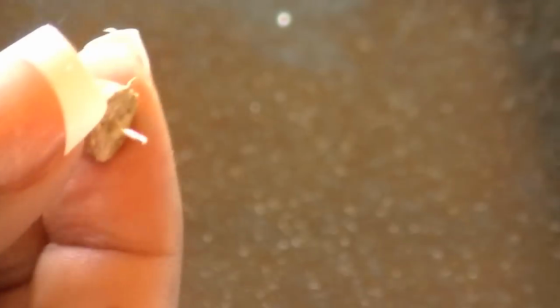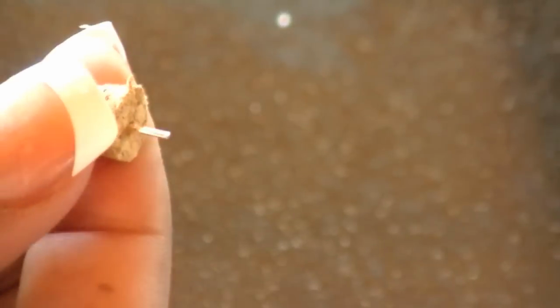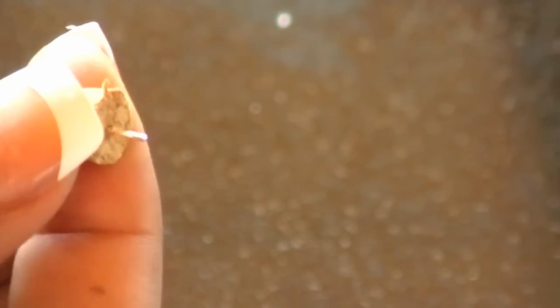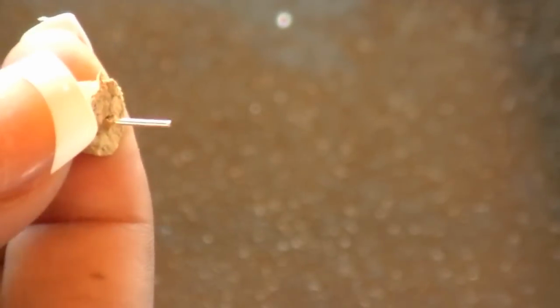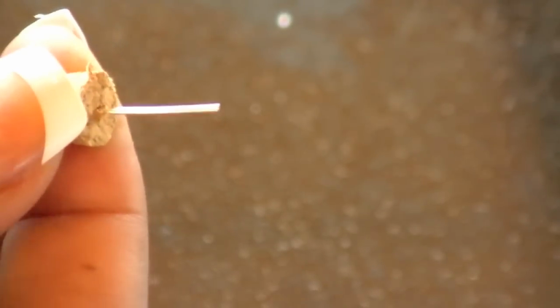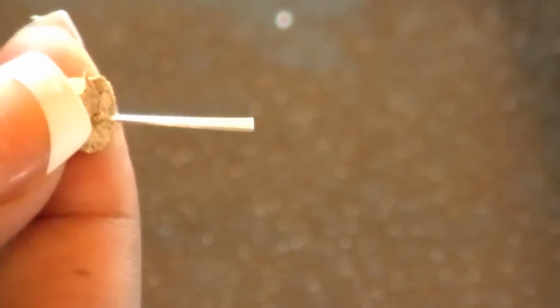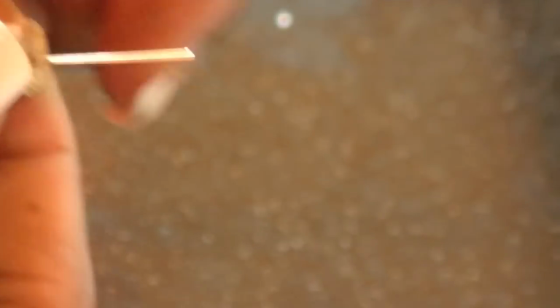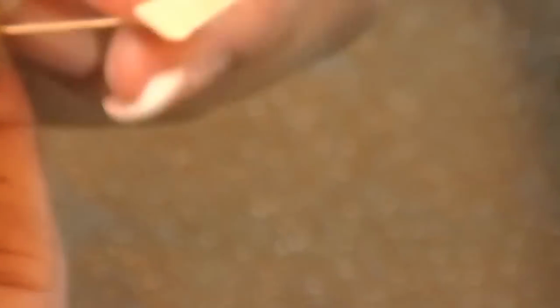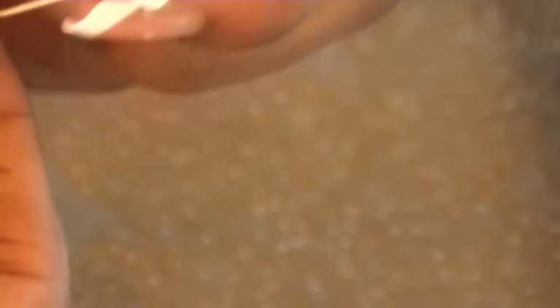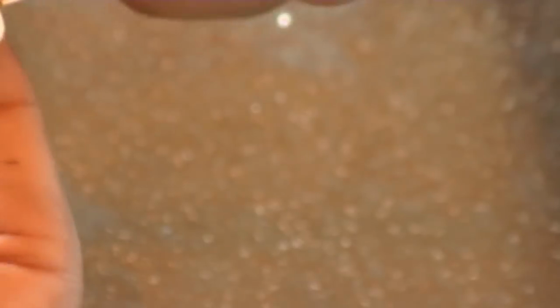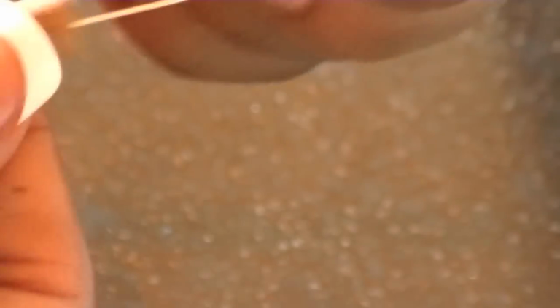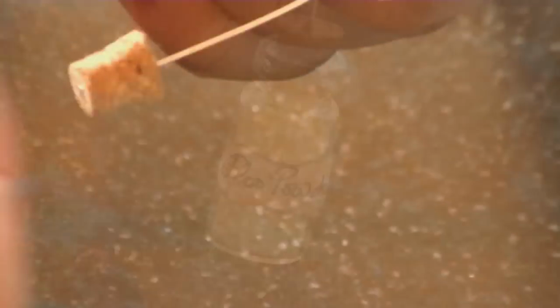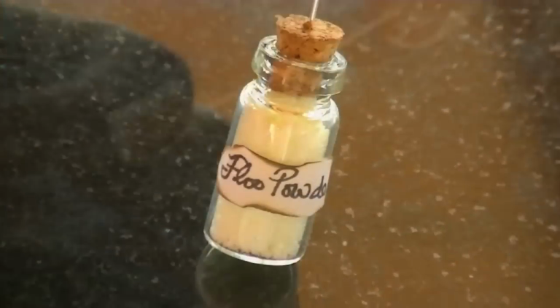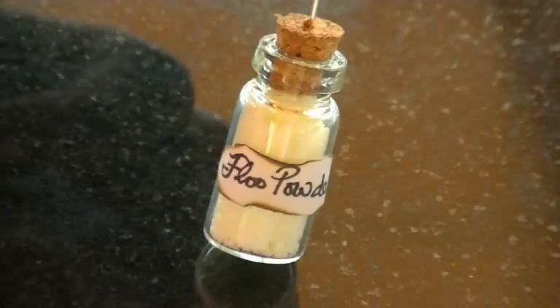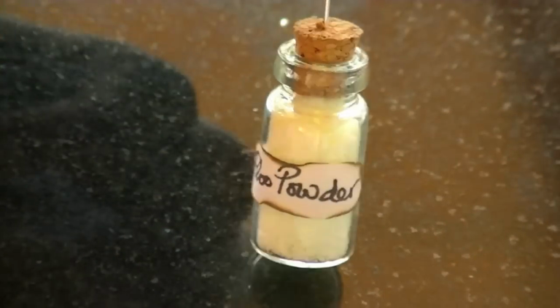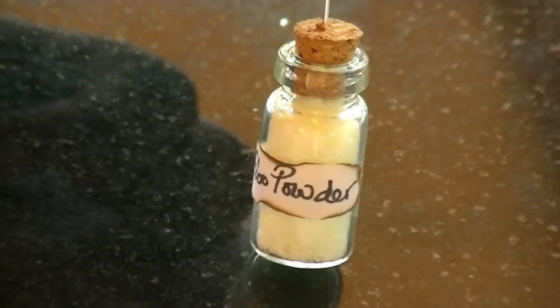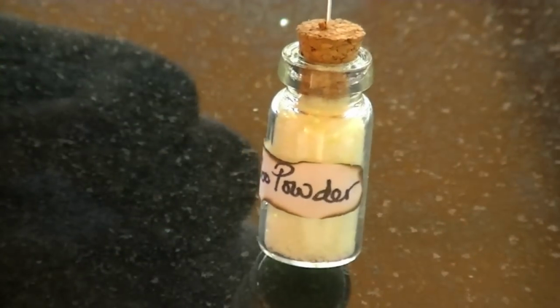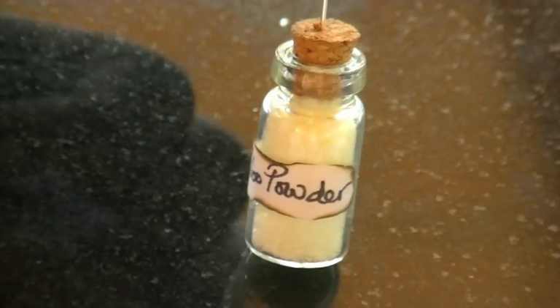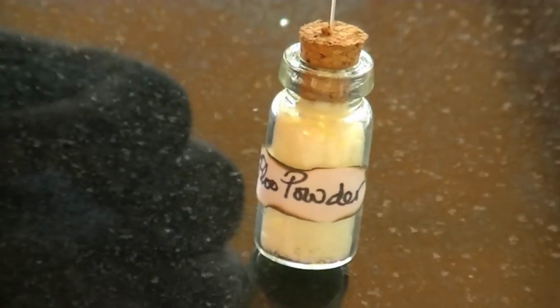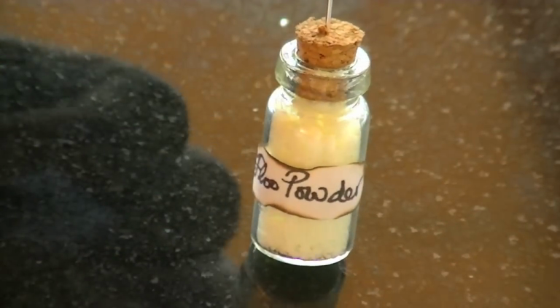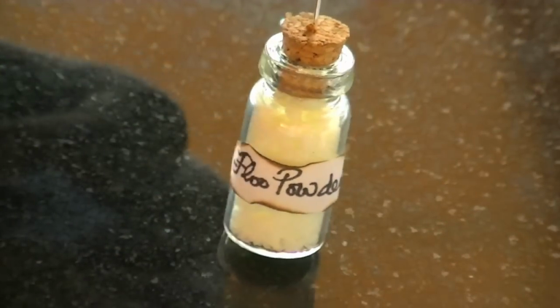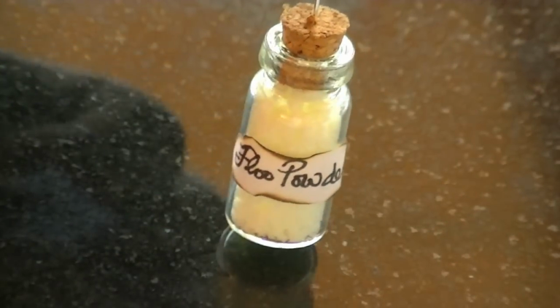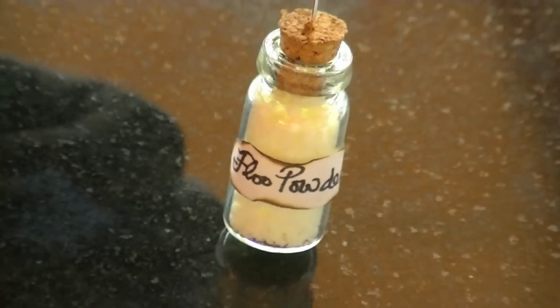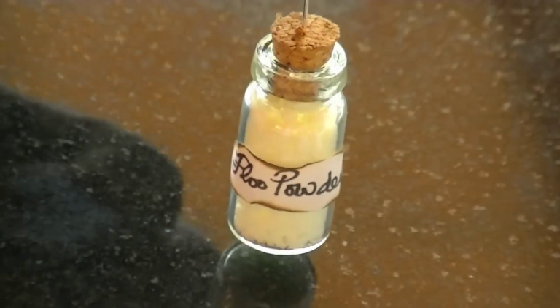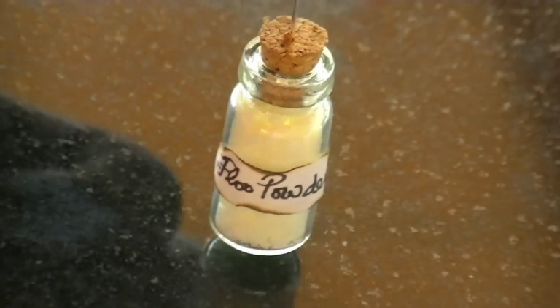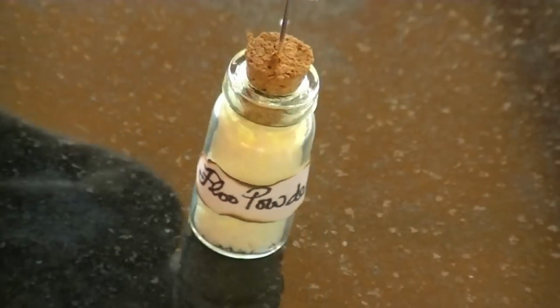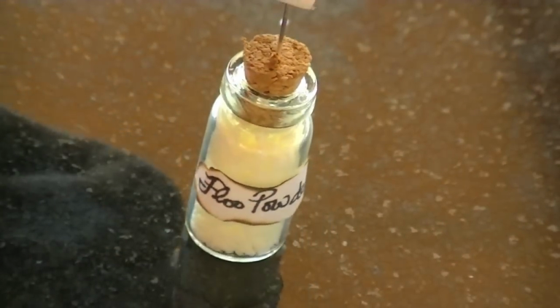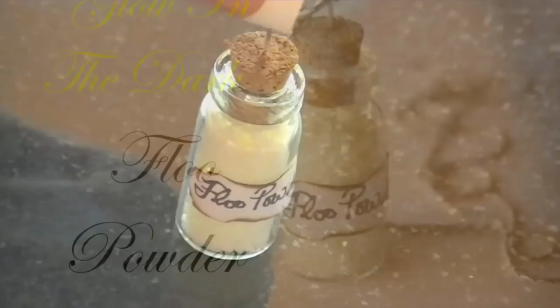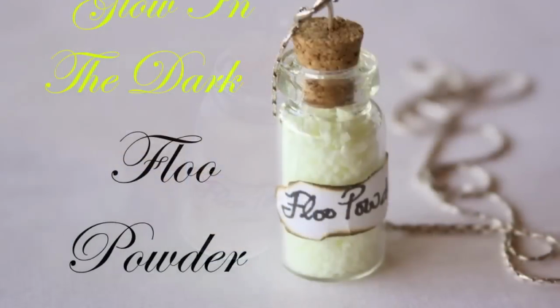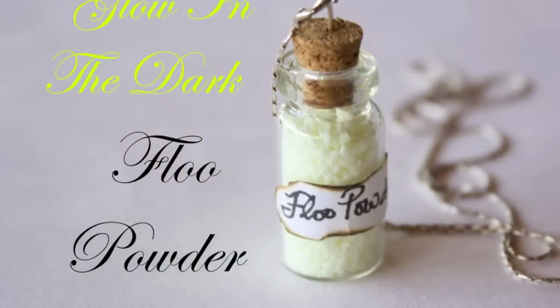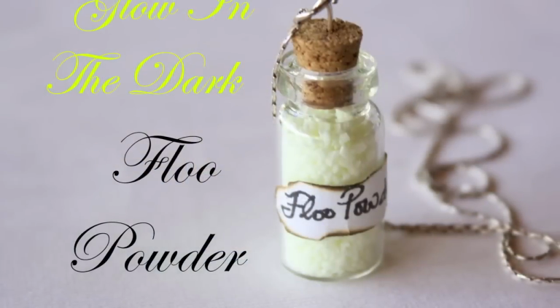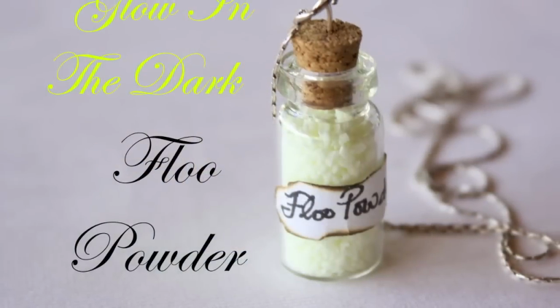I used pliers to help push the head pin through the cork, and once you glue the top on you don't have to bake it — it's ready to wear.